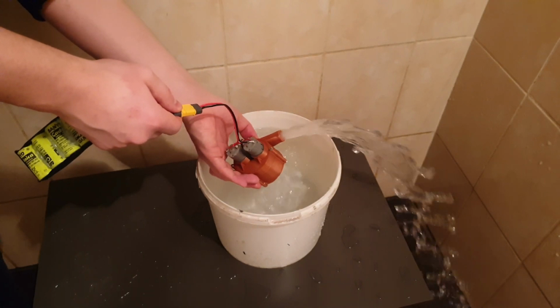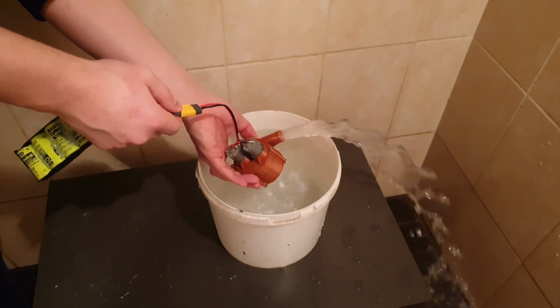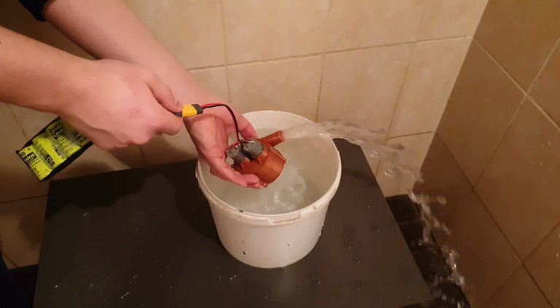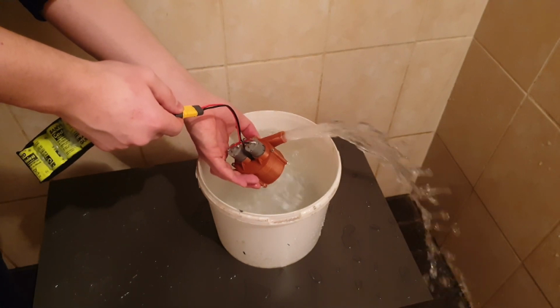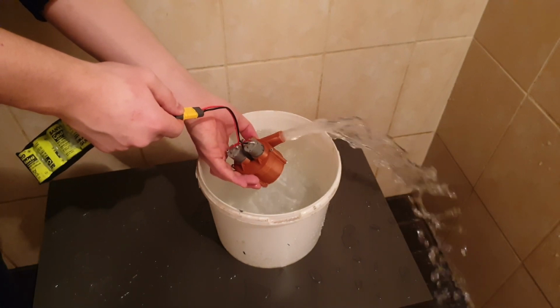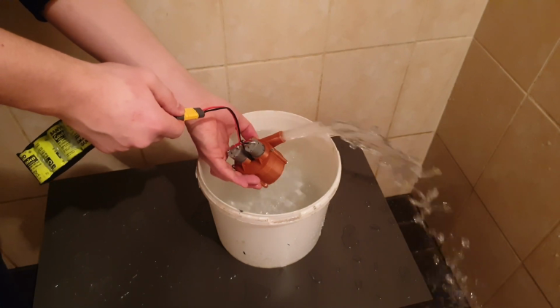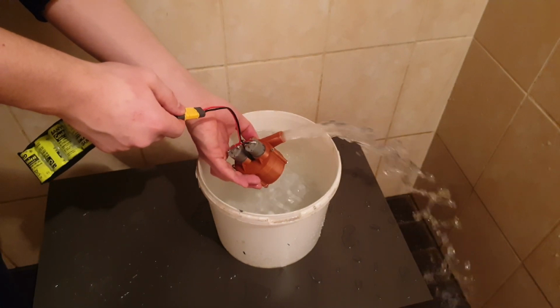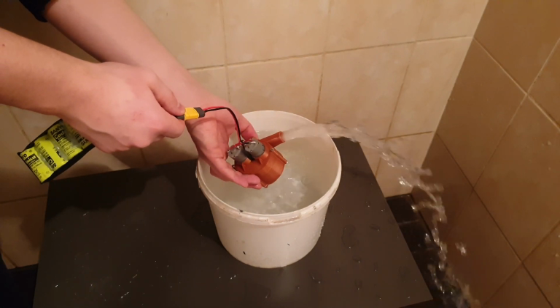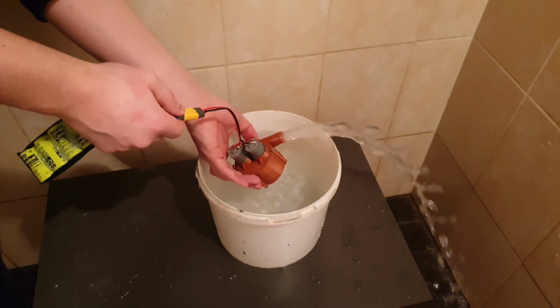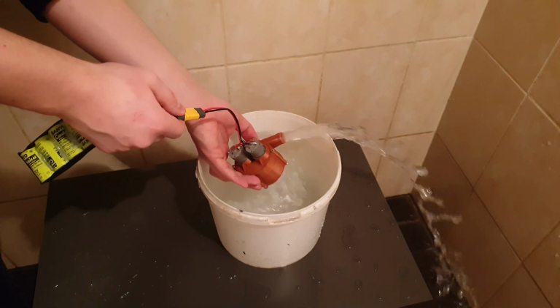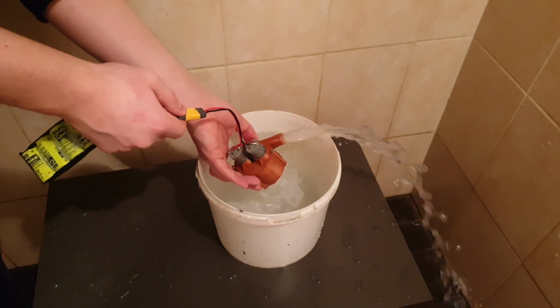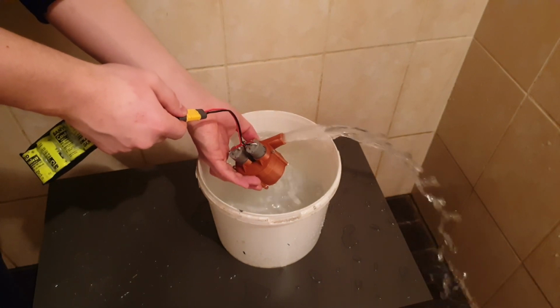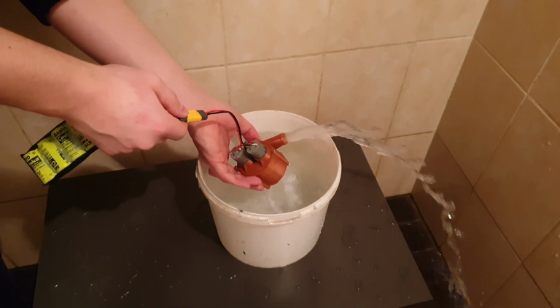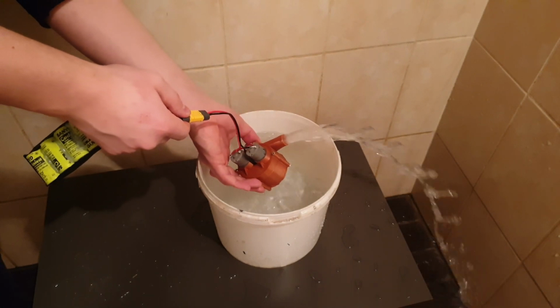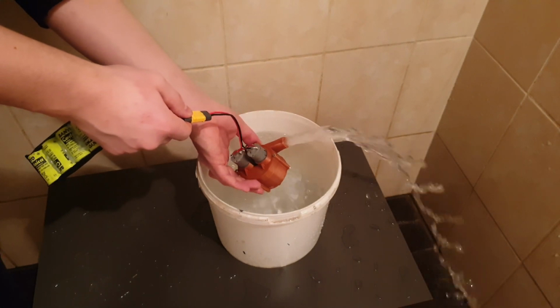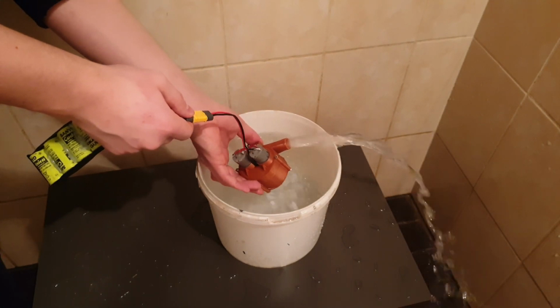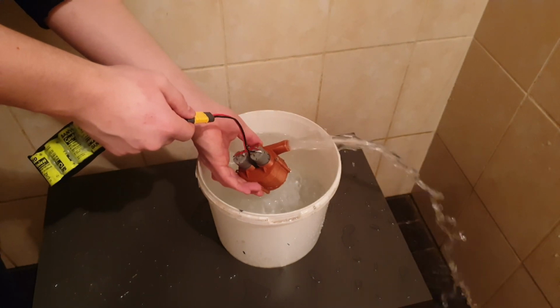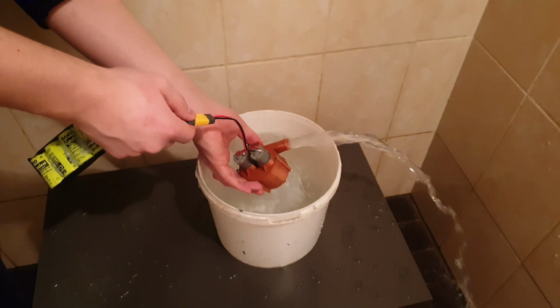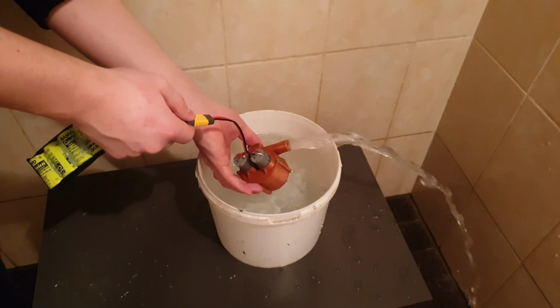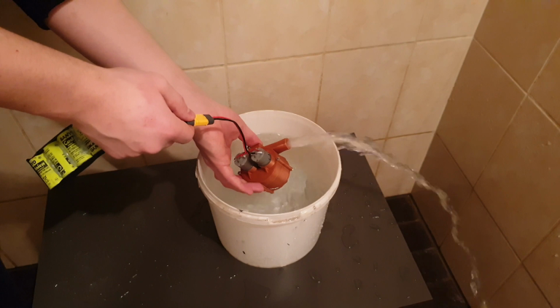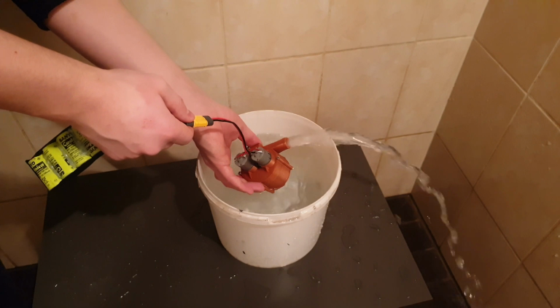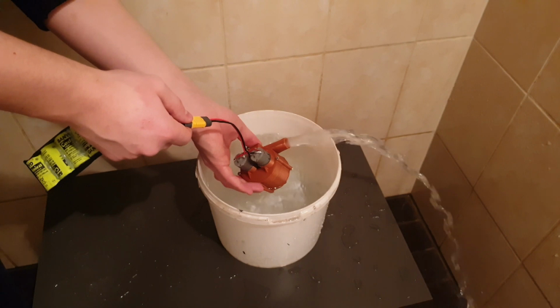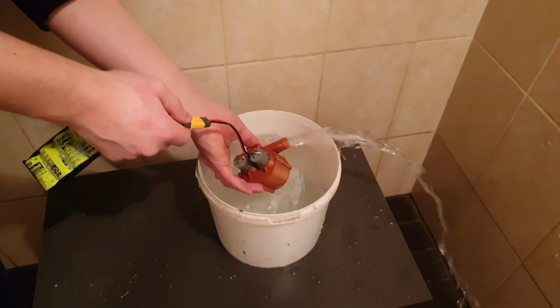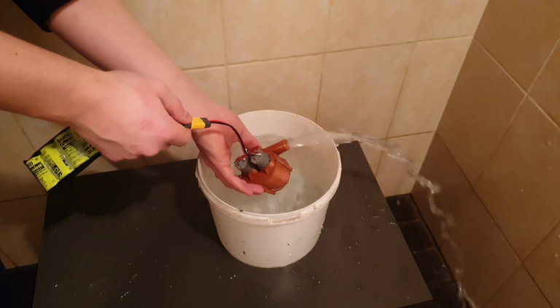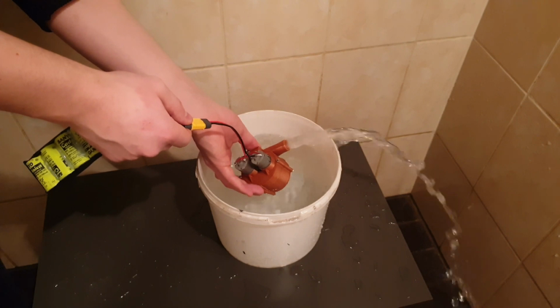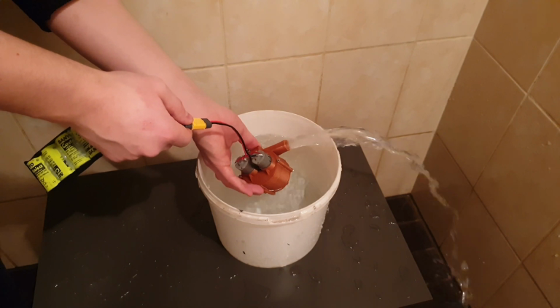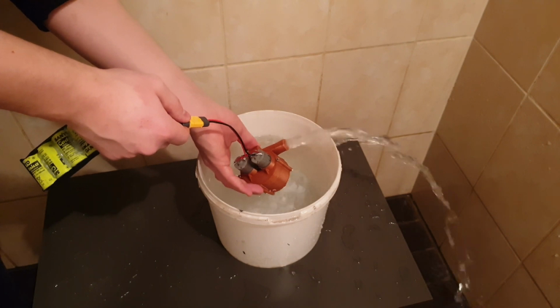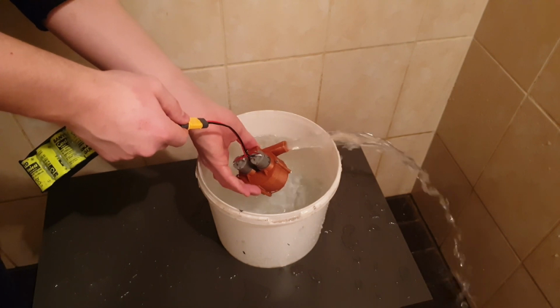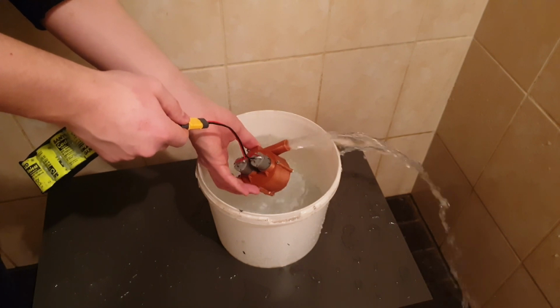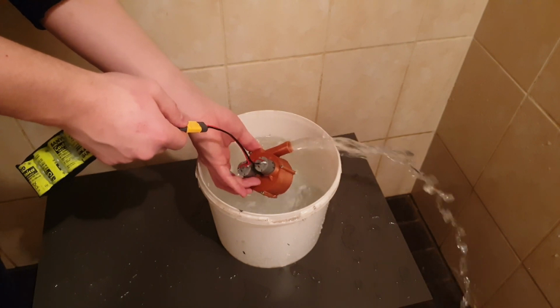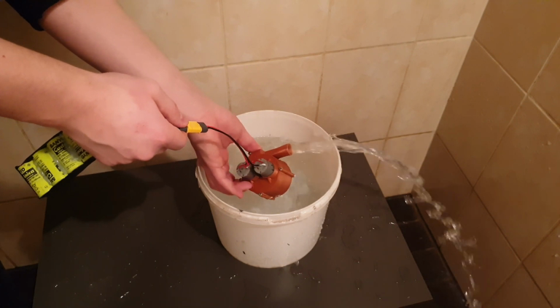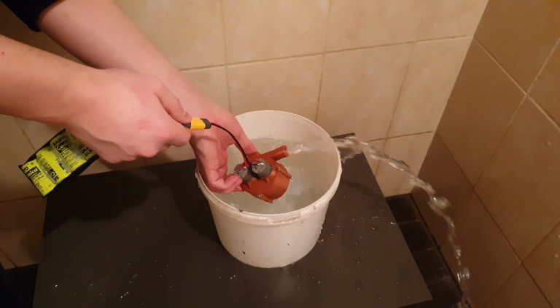If you want to see how to make a water pump with two engines, then stay tuned!